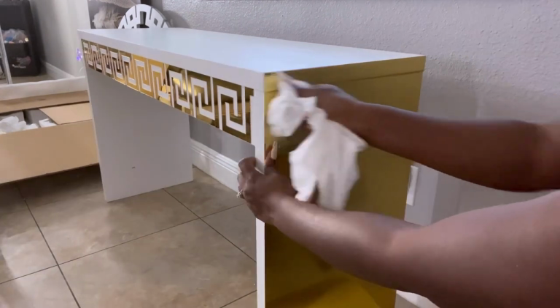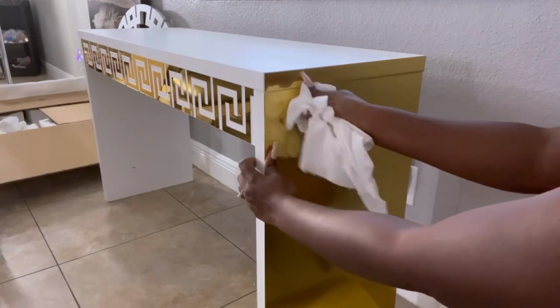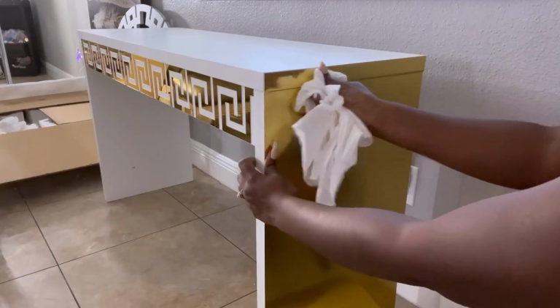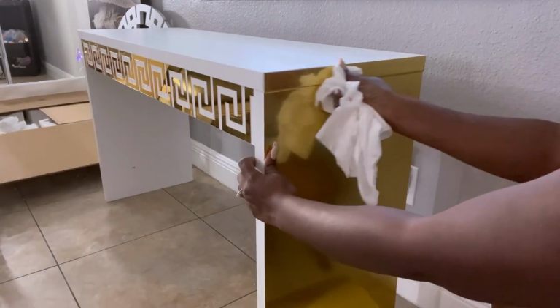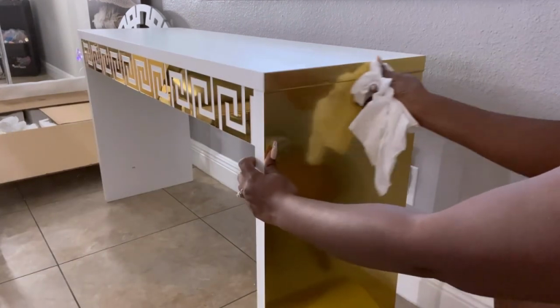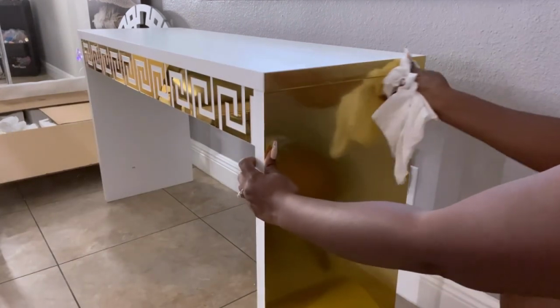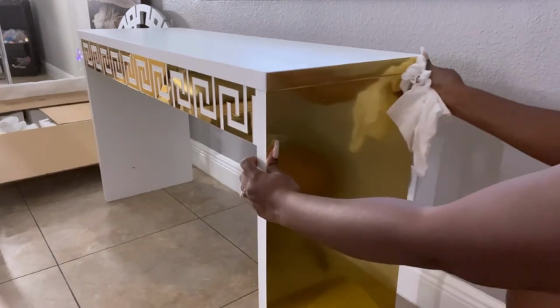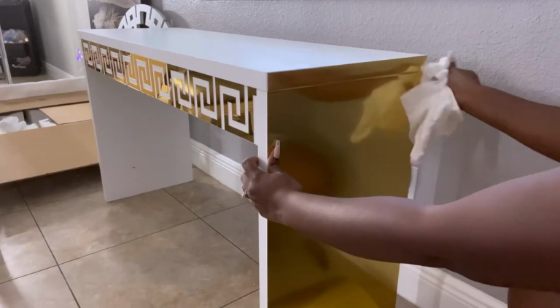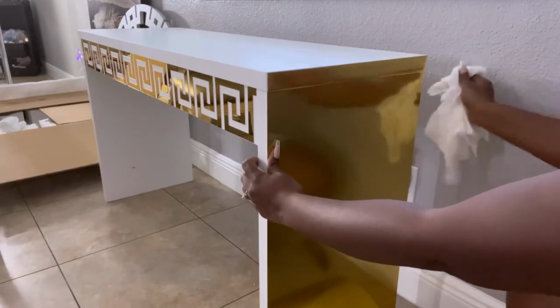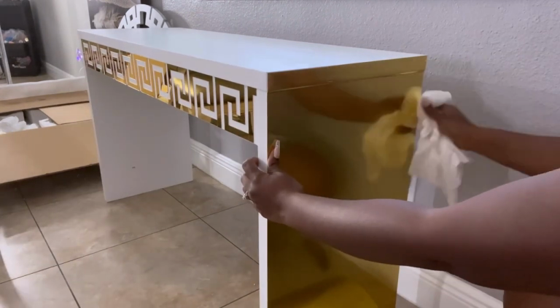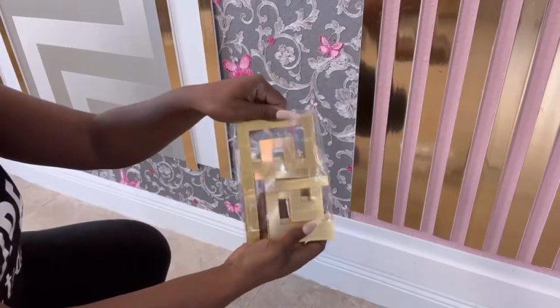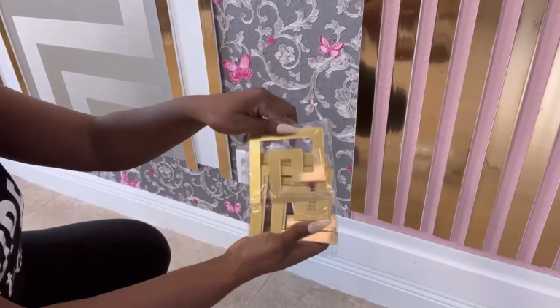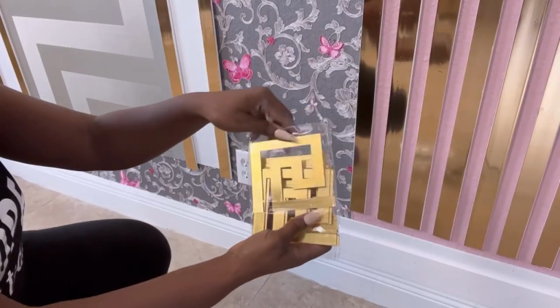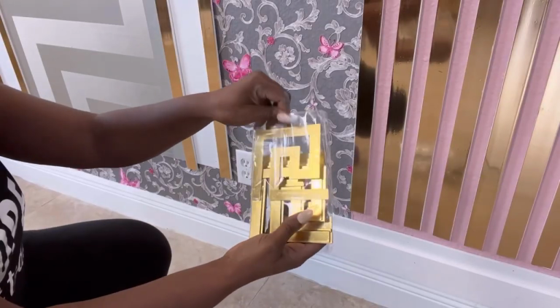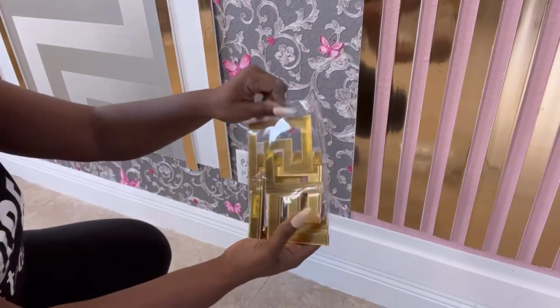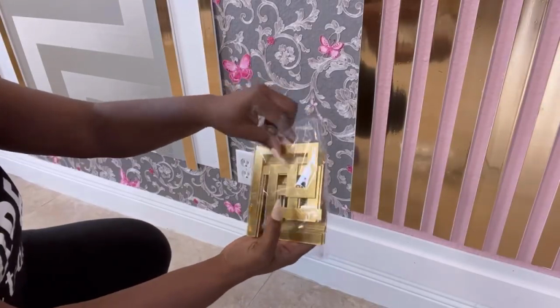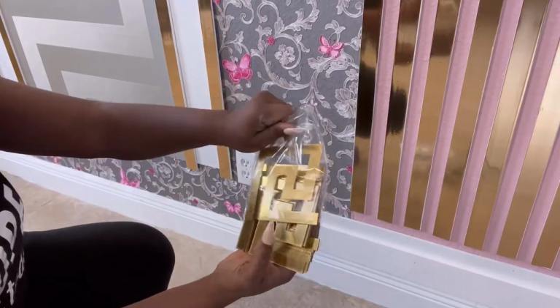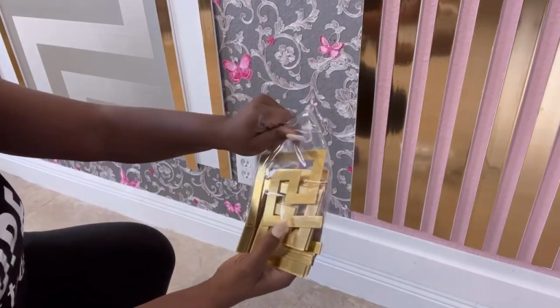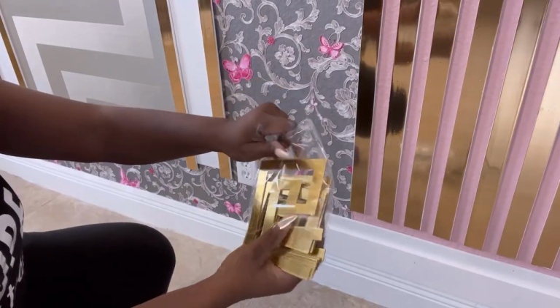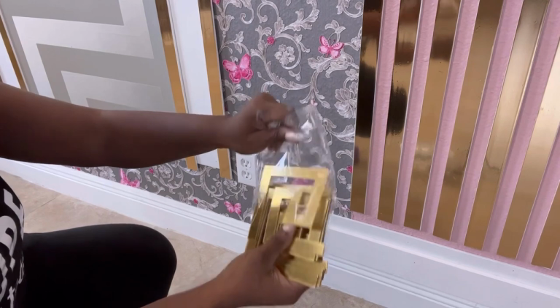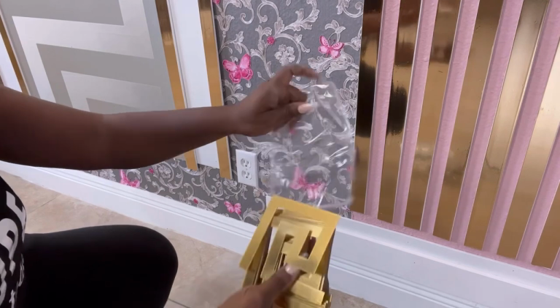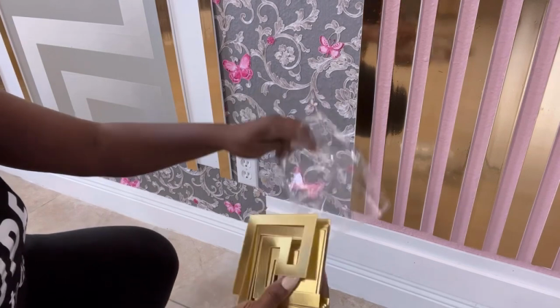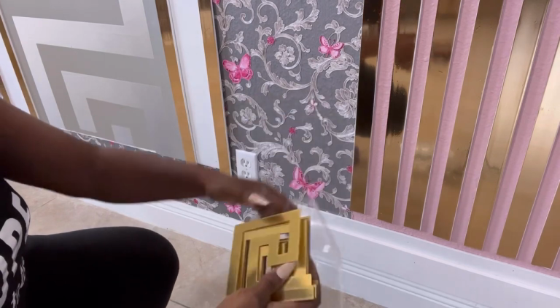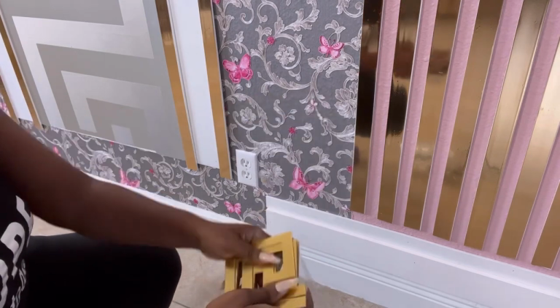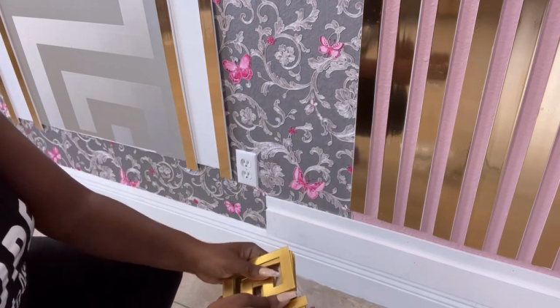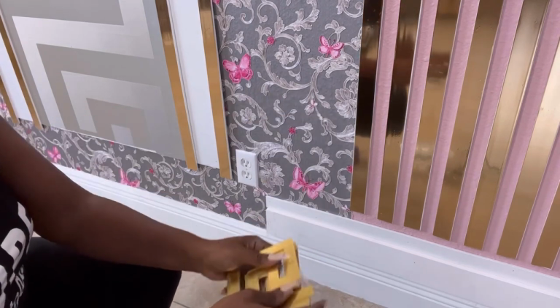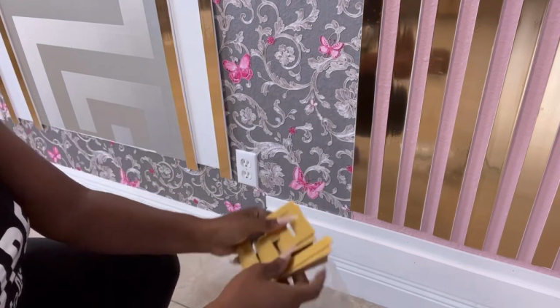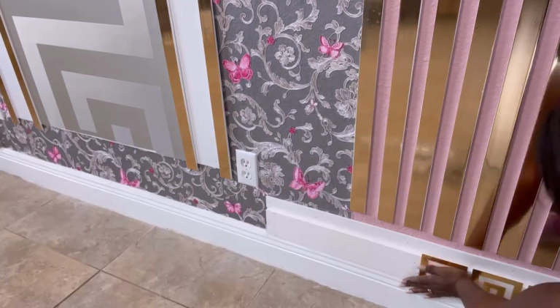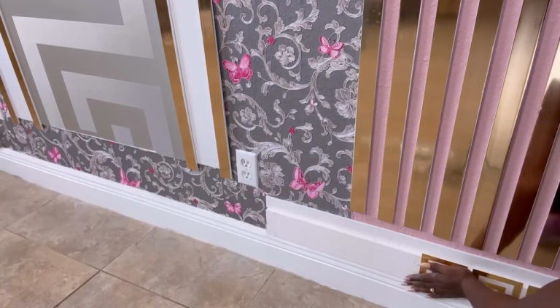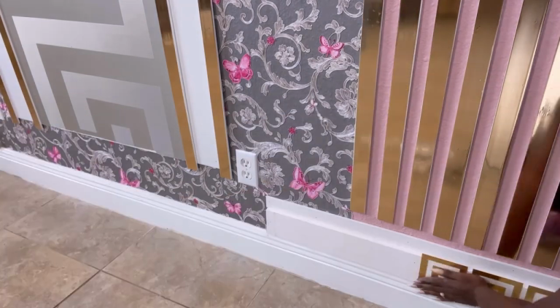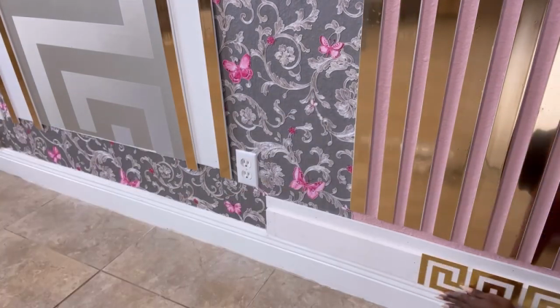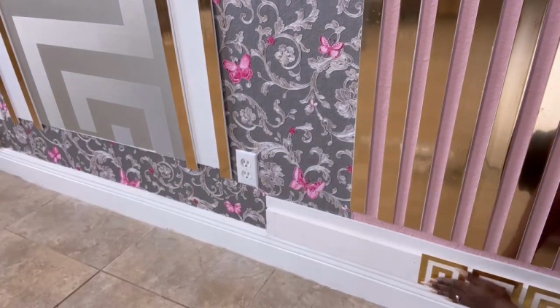Just to make the pattern flow, I decided to cover the baseboards with the same stickers that I used on the table.